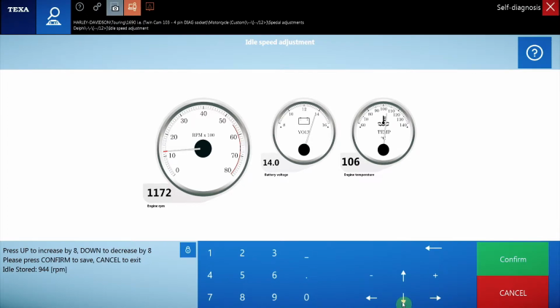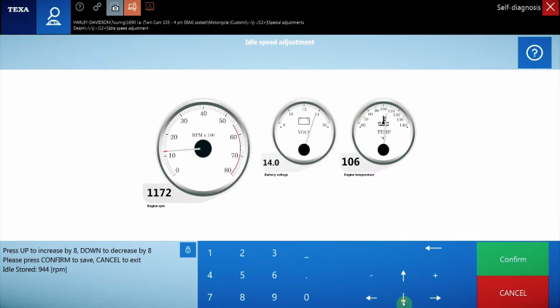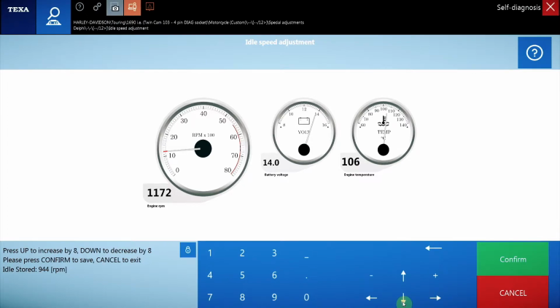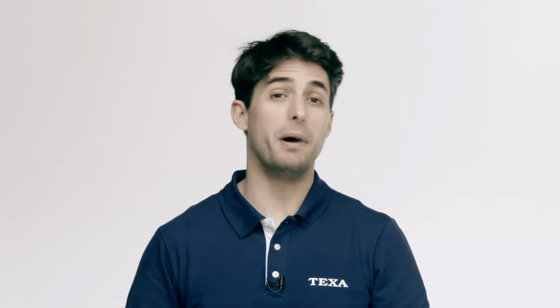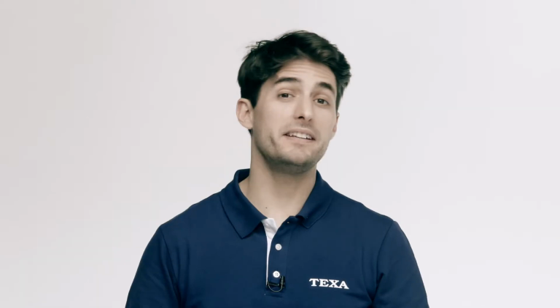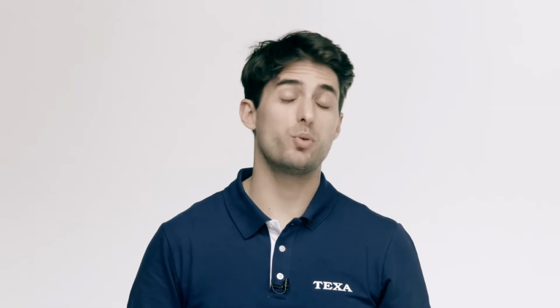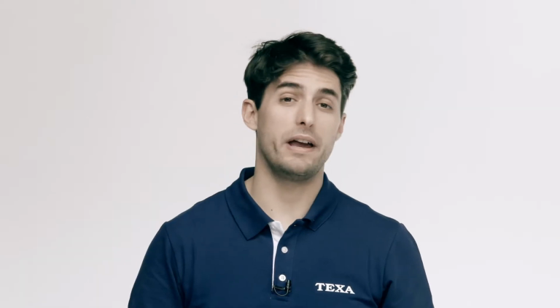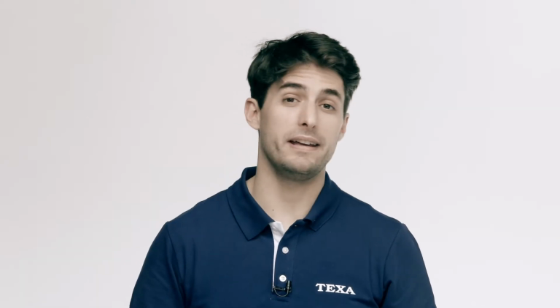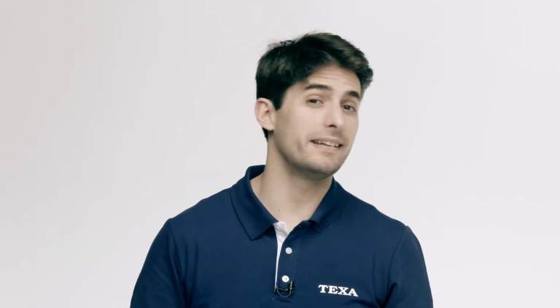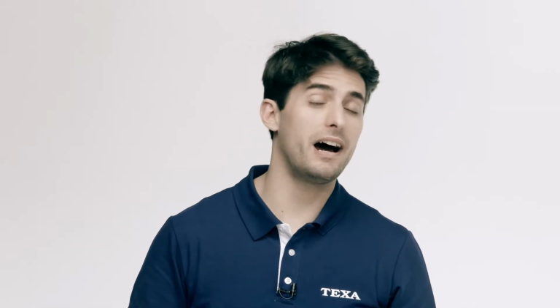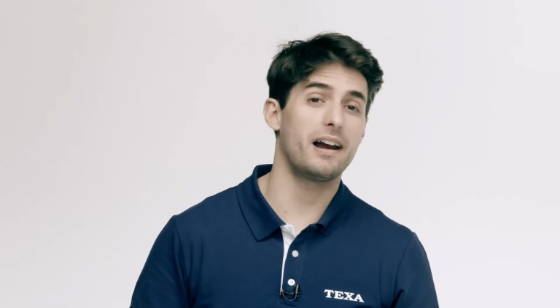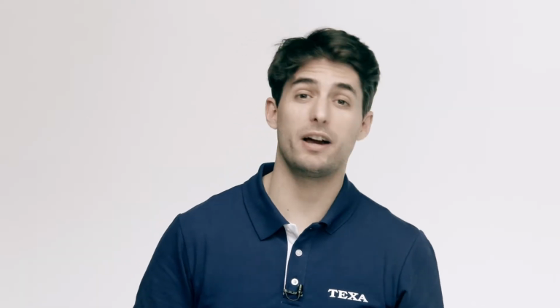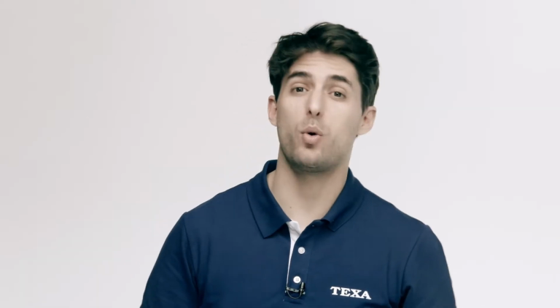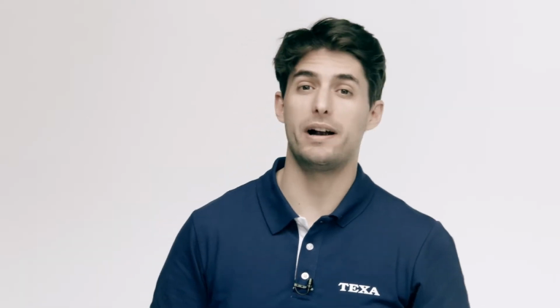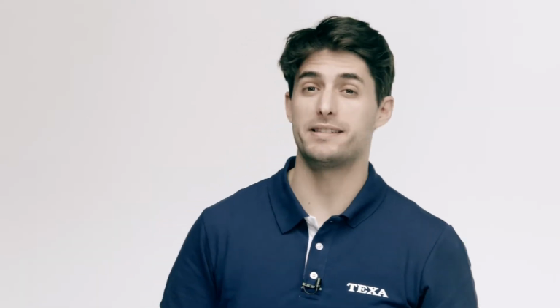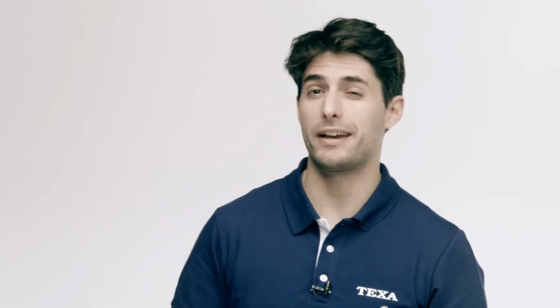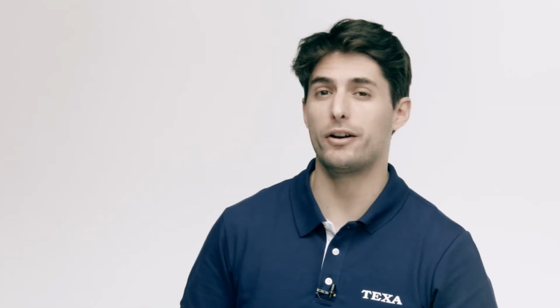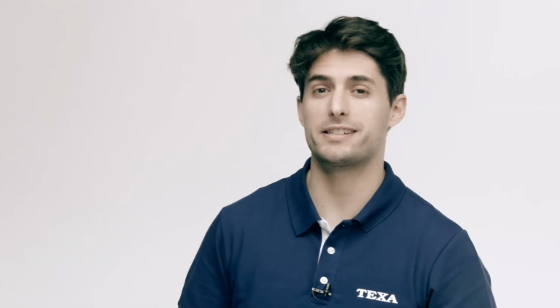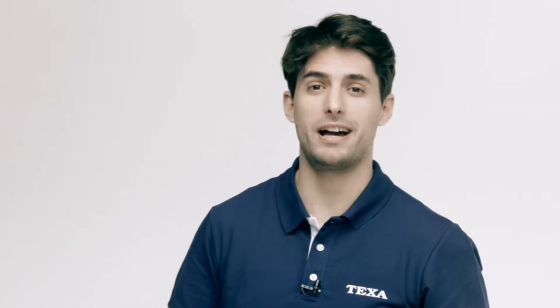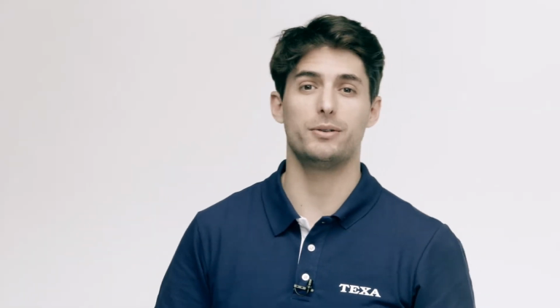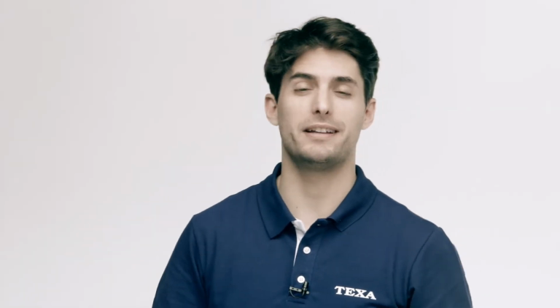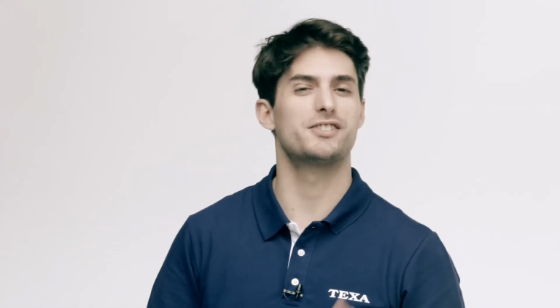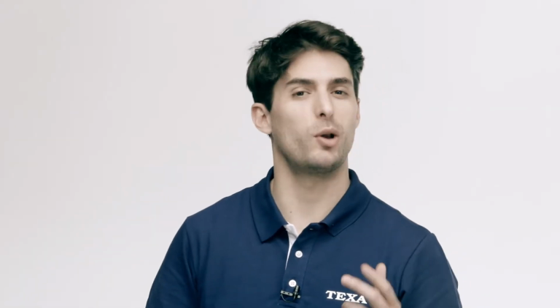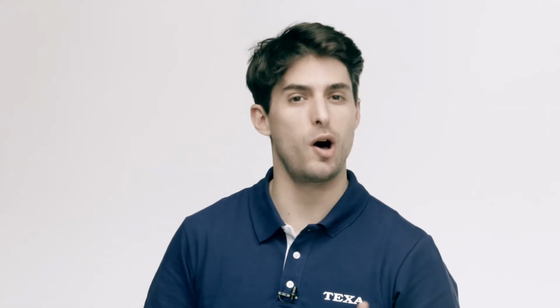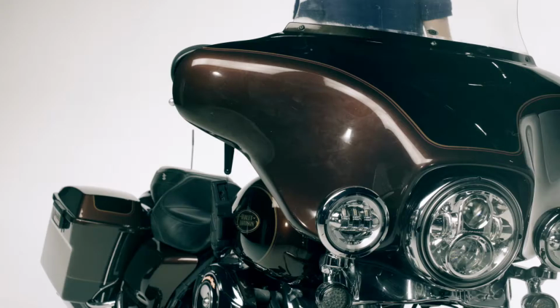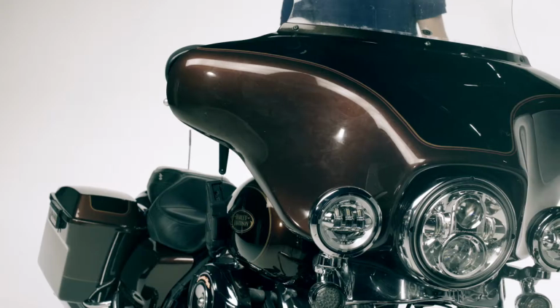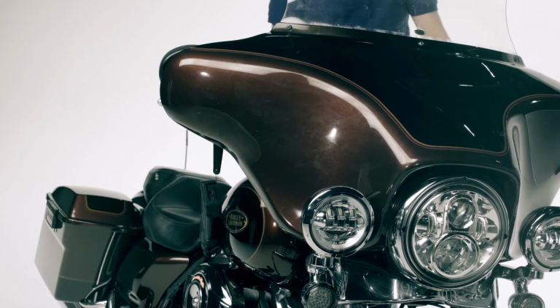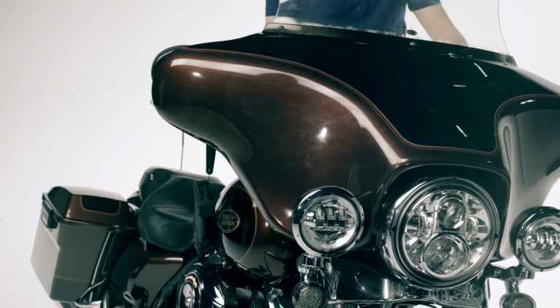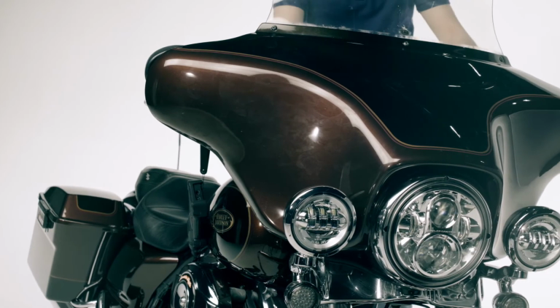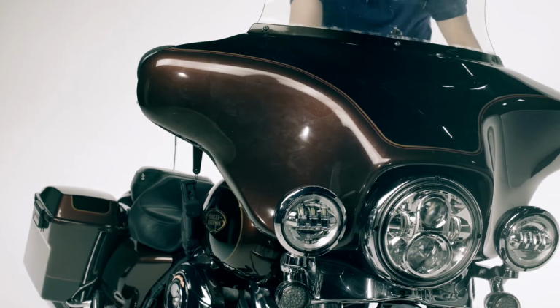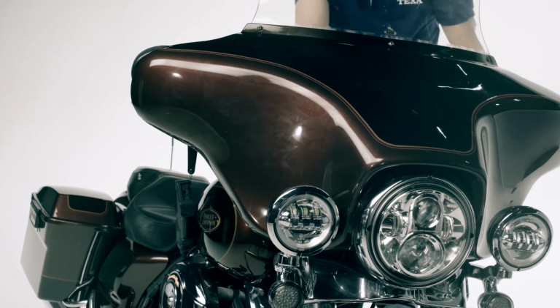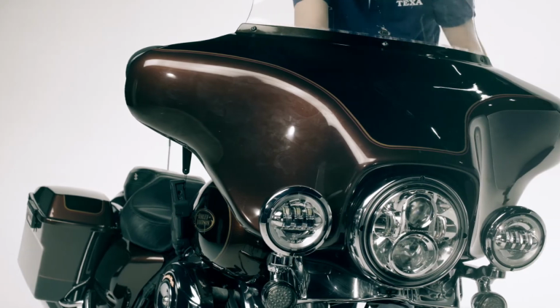By this way, the Harley acquires the iconic sound that is so loved by all its owners.